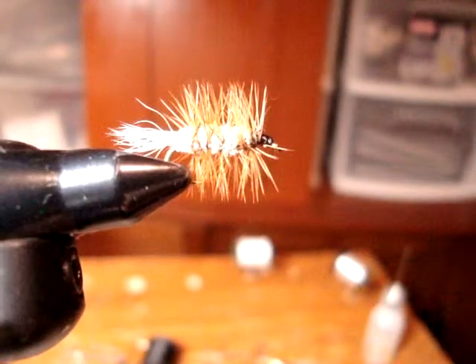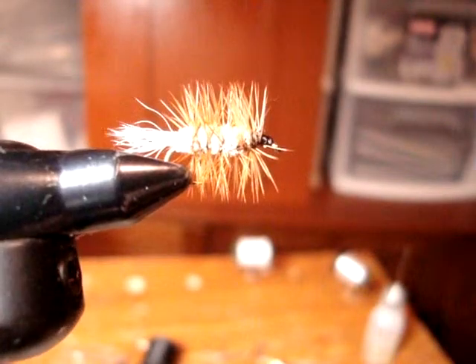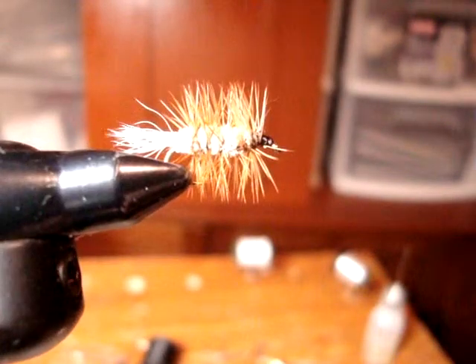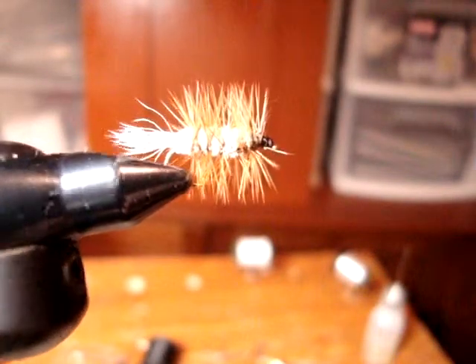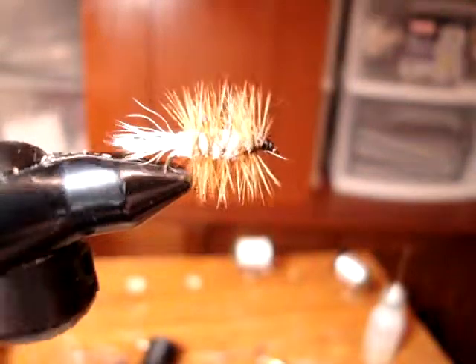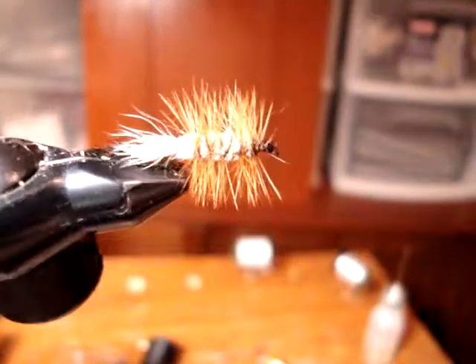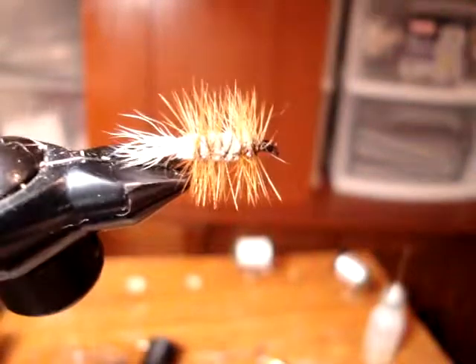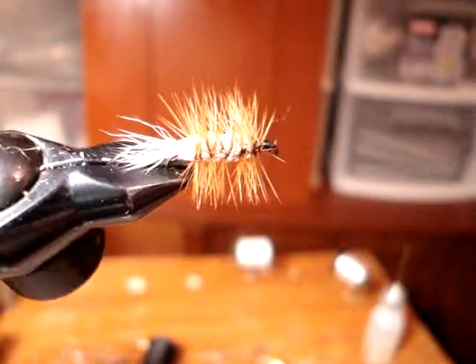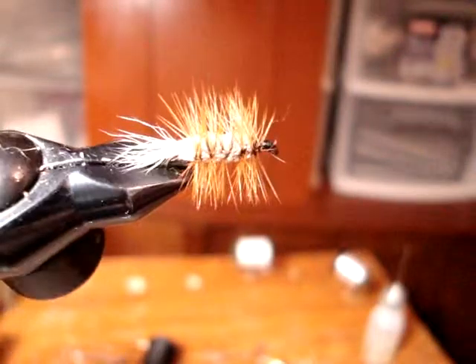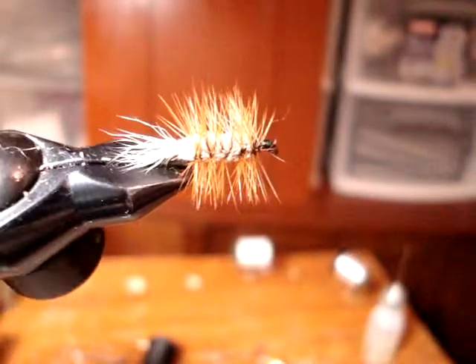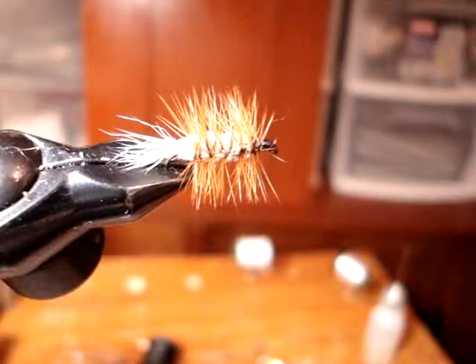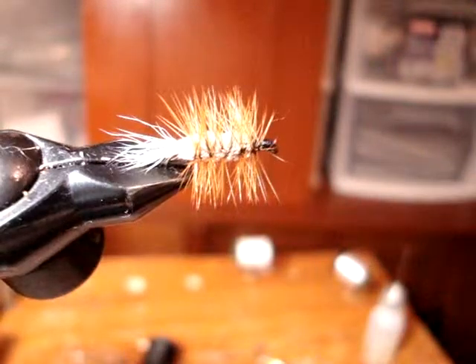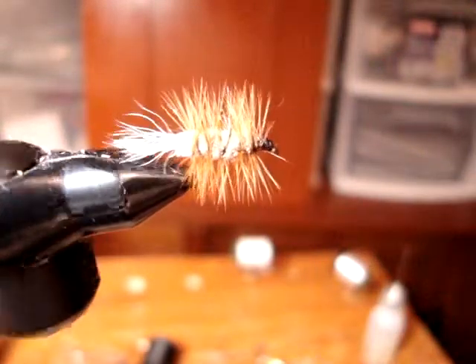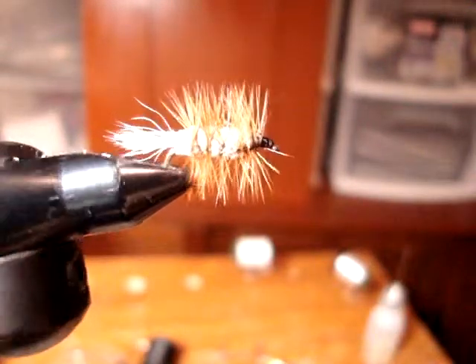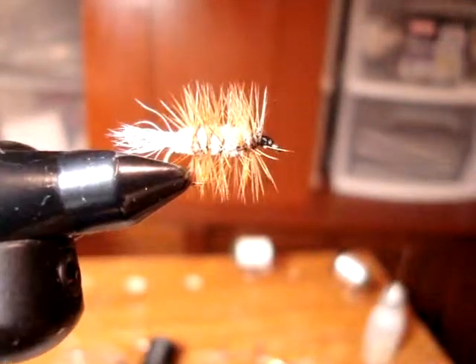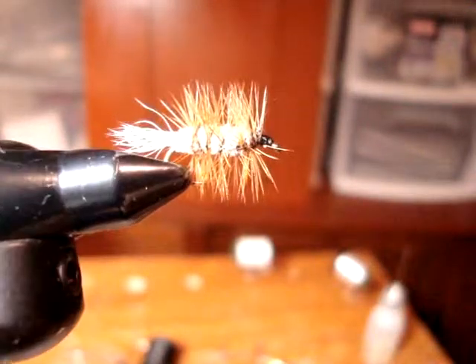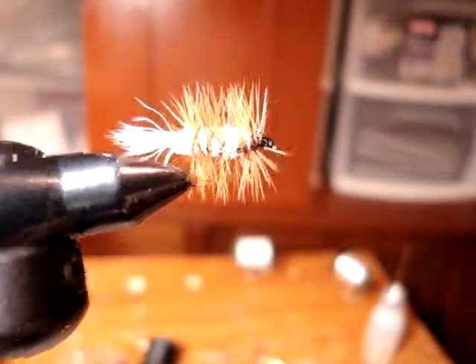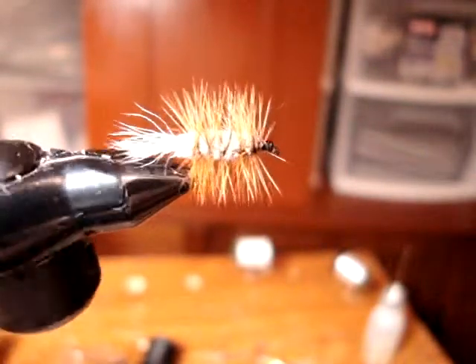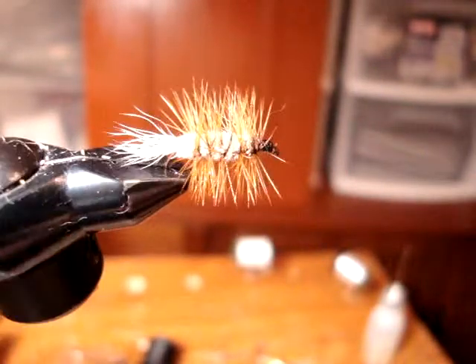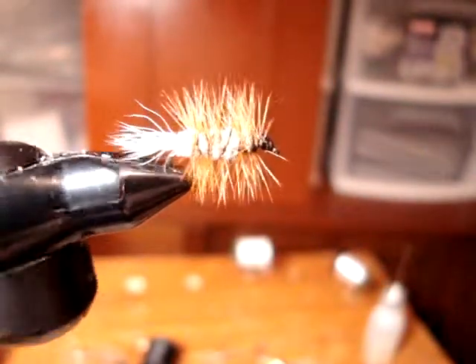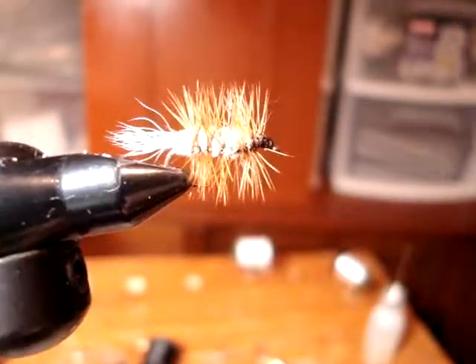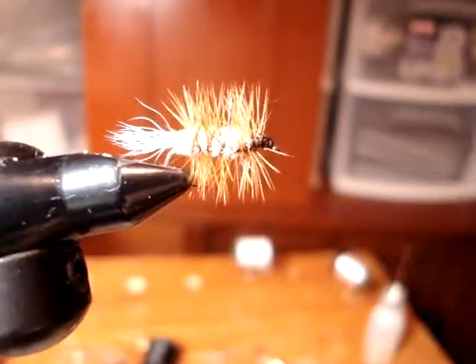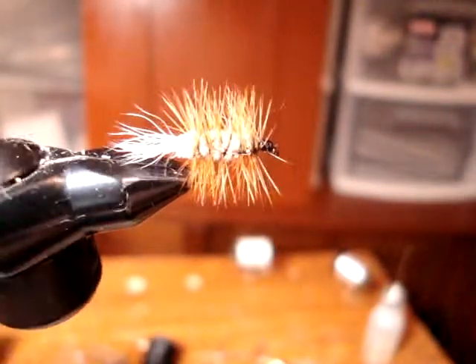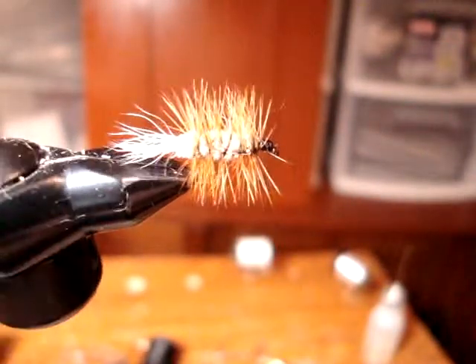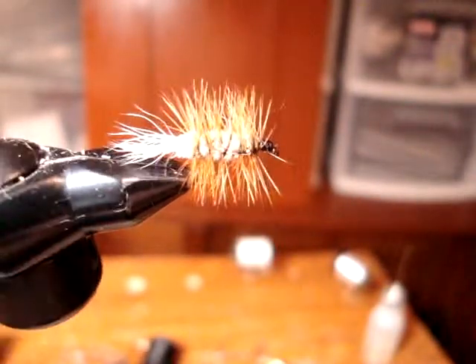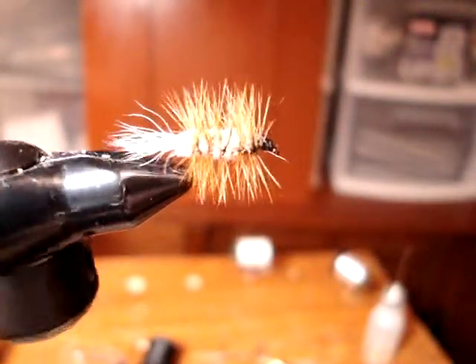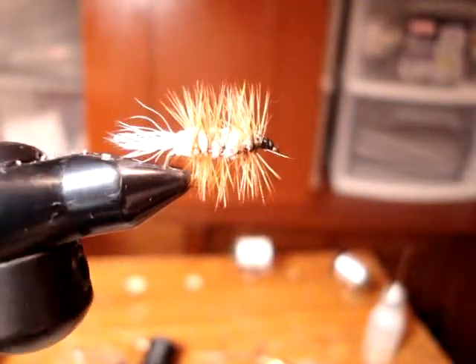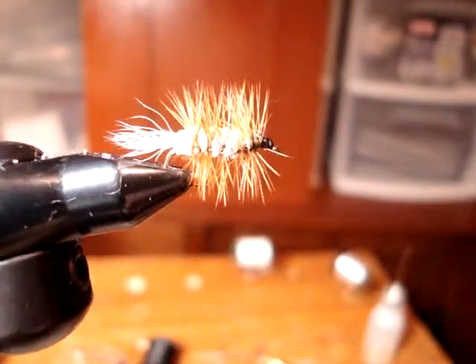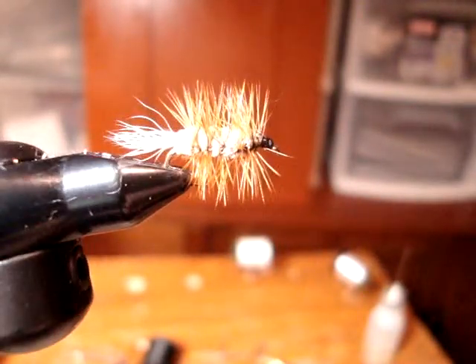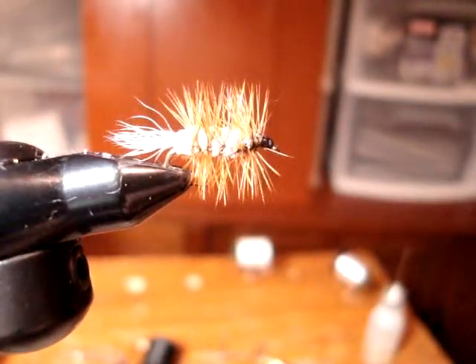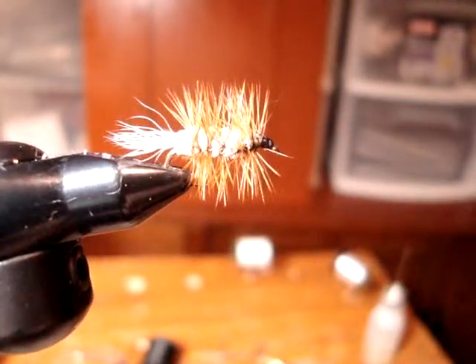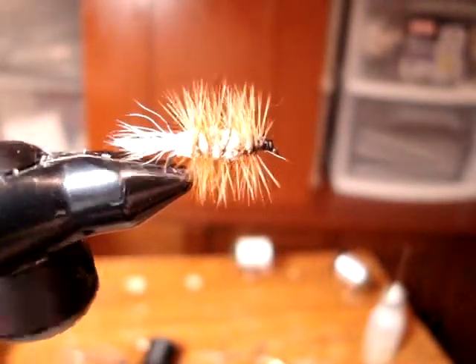Today I used mits hackle — I find the barbicles are very very good for this pattern.